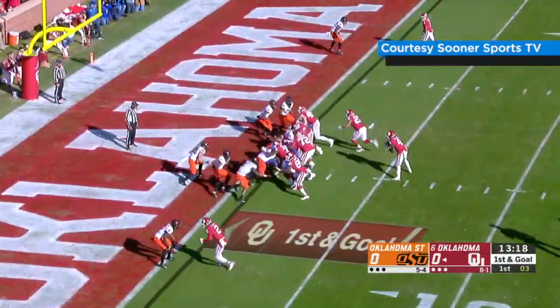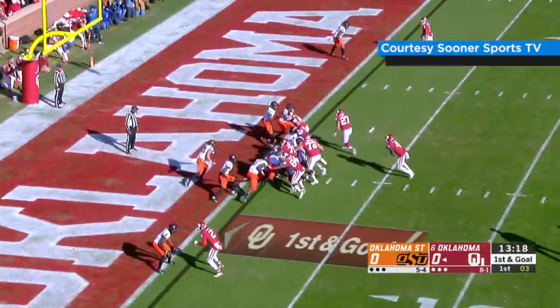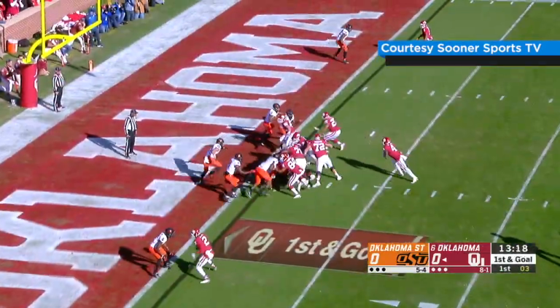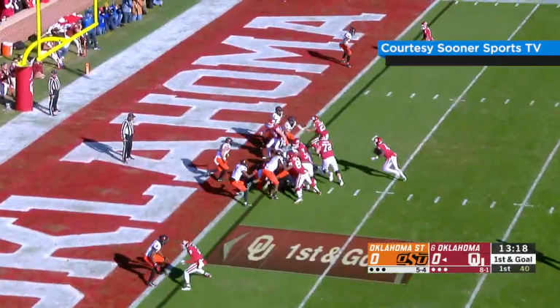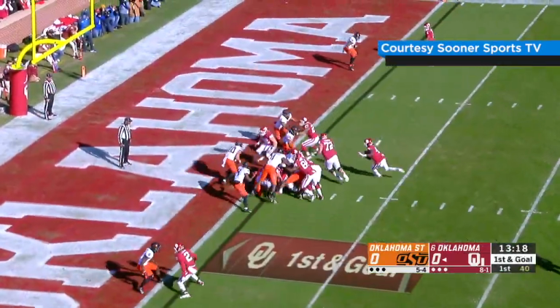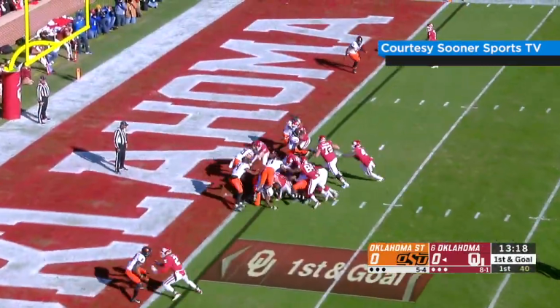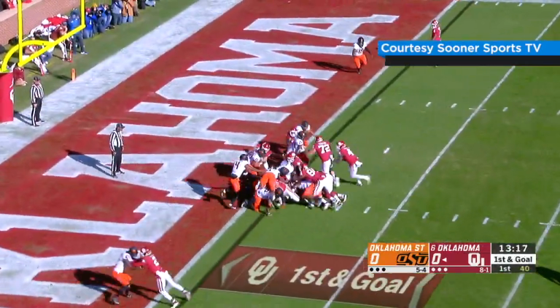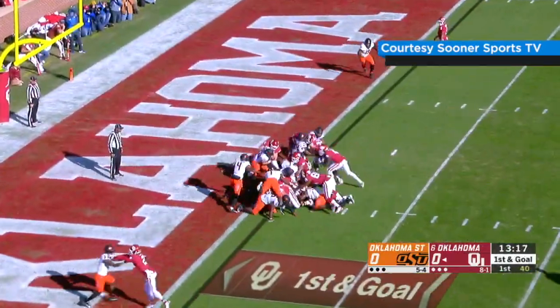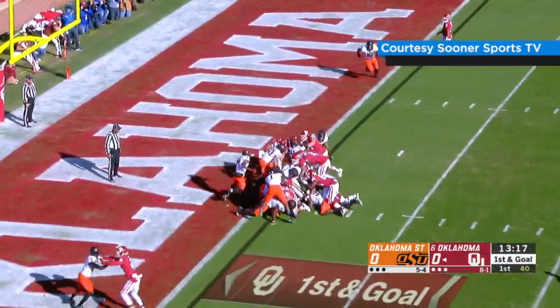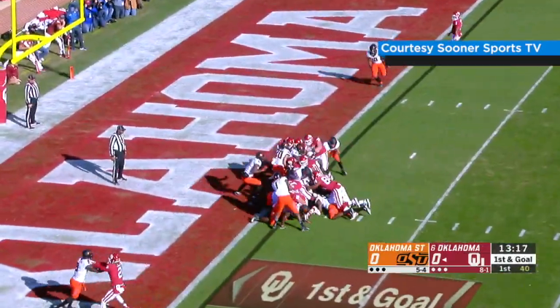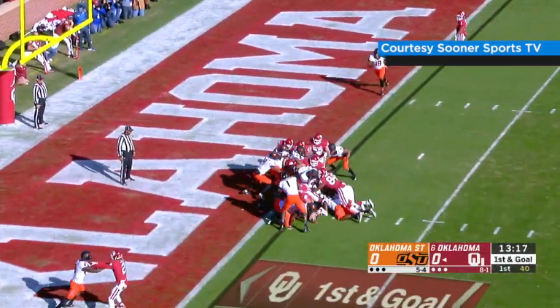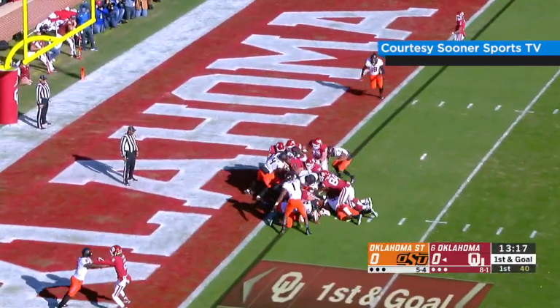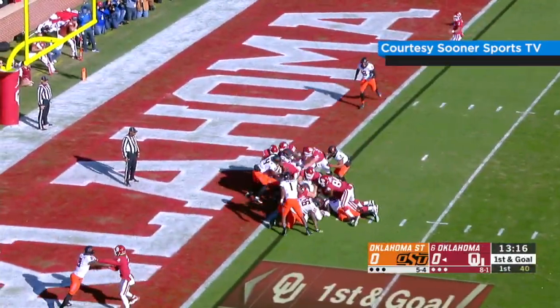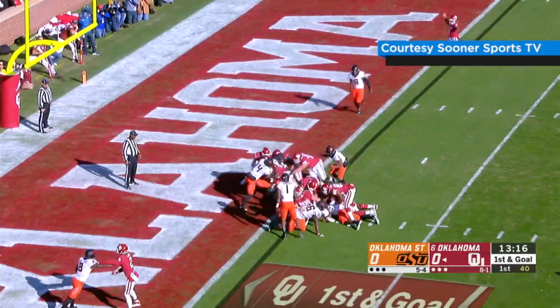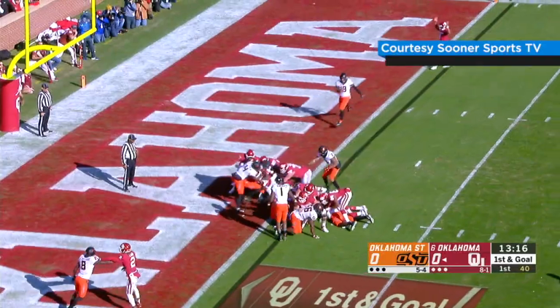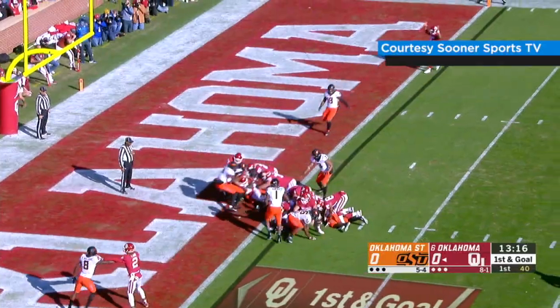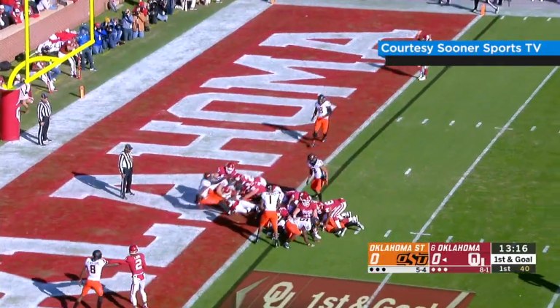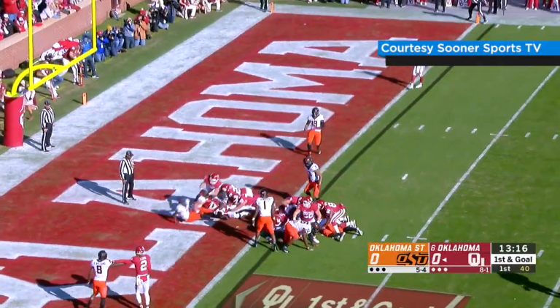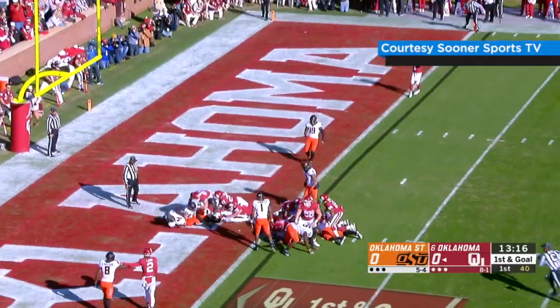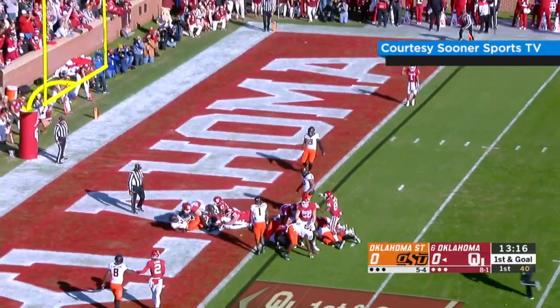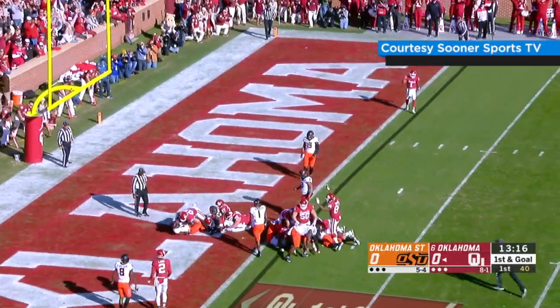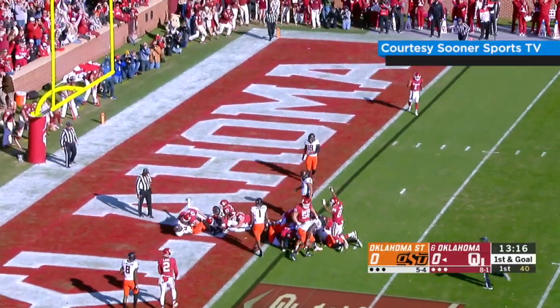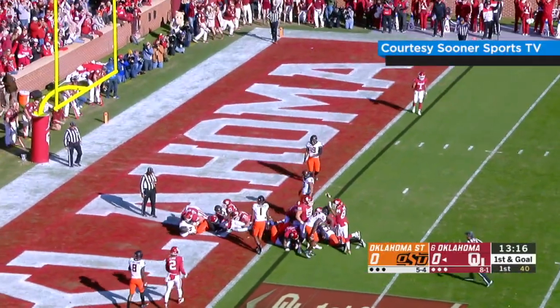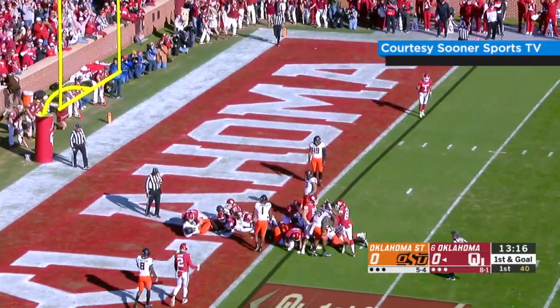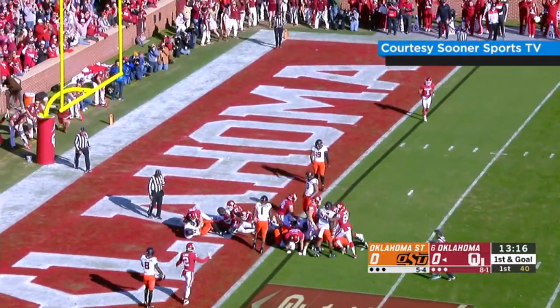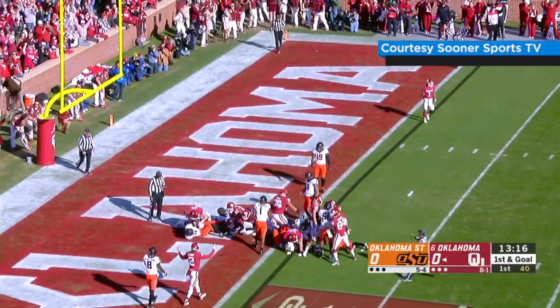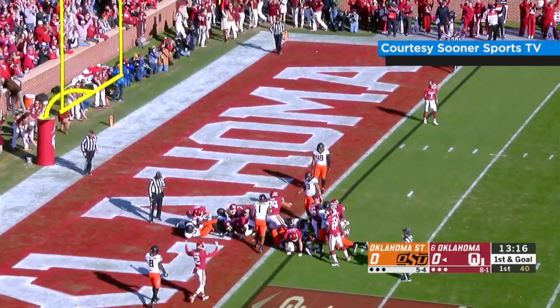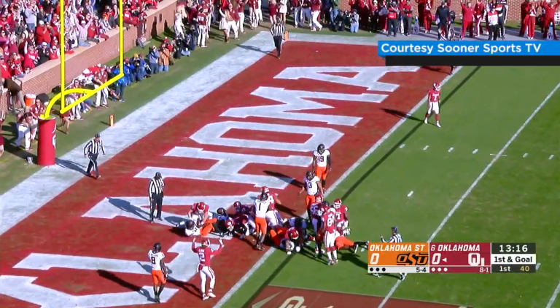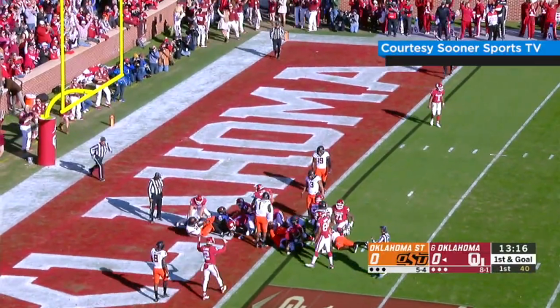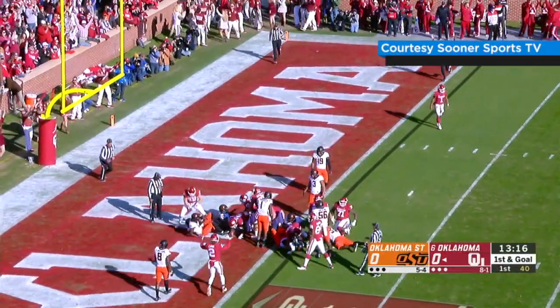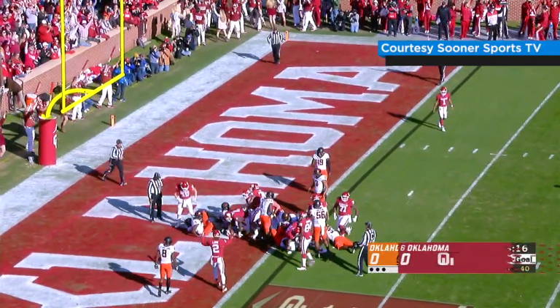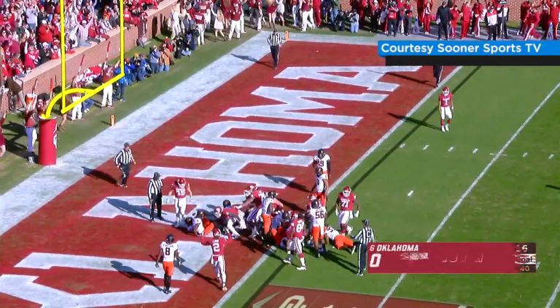Snap. Sermon running right, ducks his head and plows into the end zone. The minister. Touchdown.